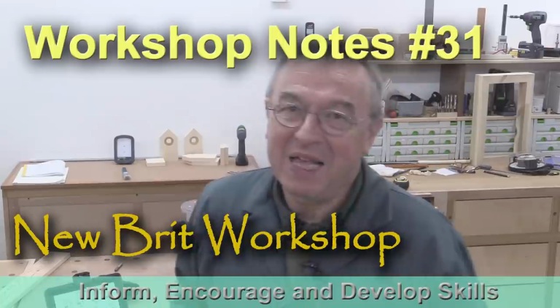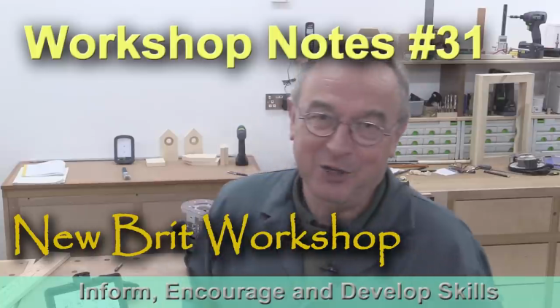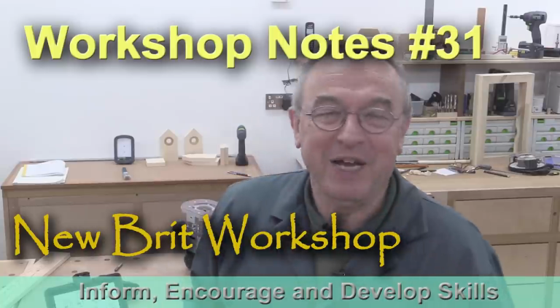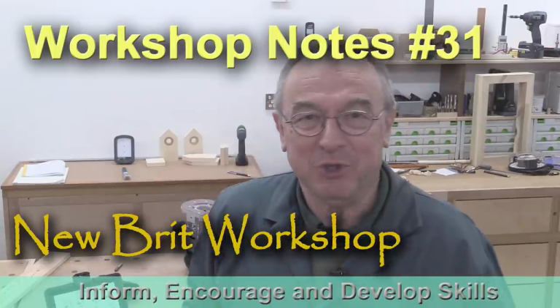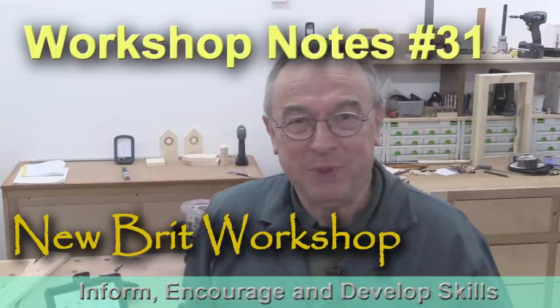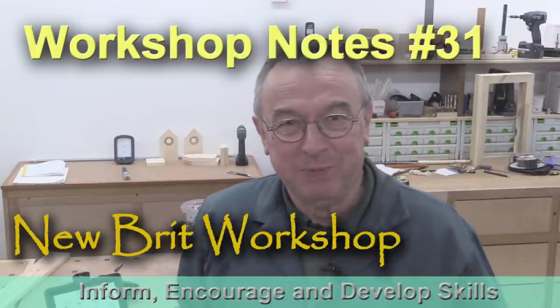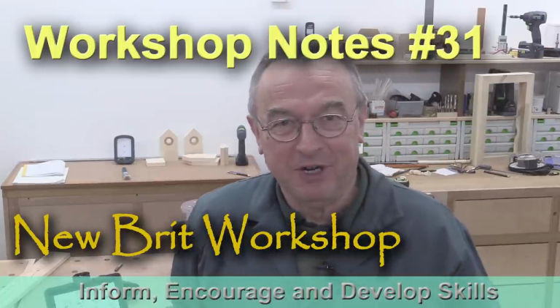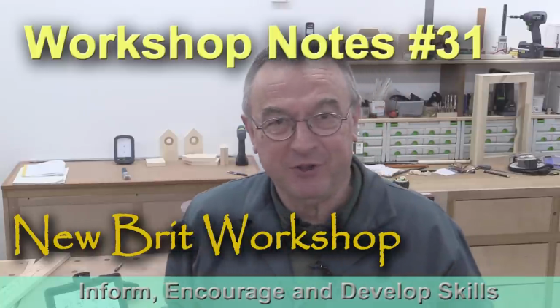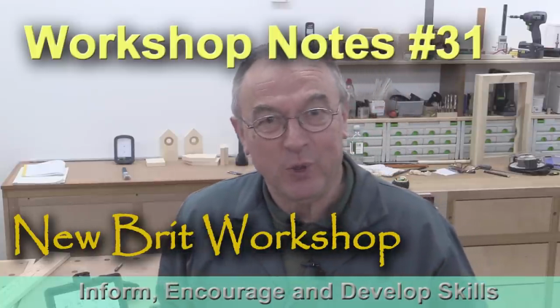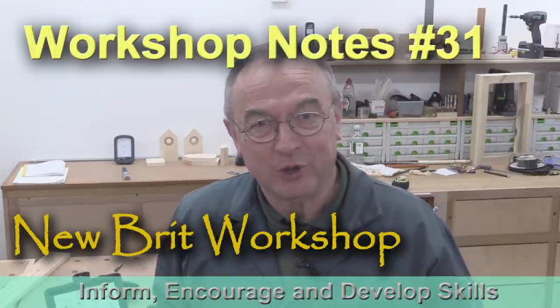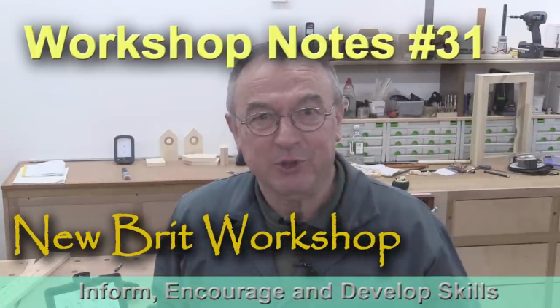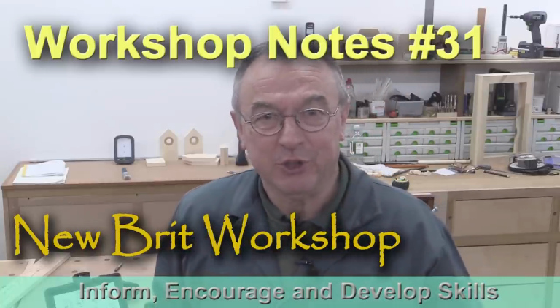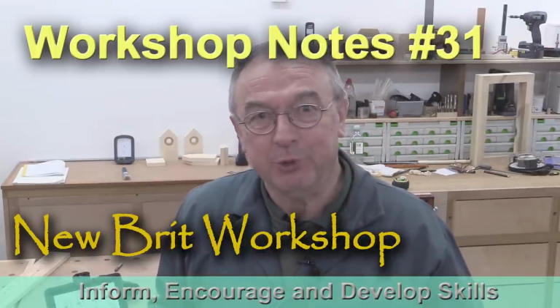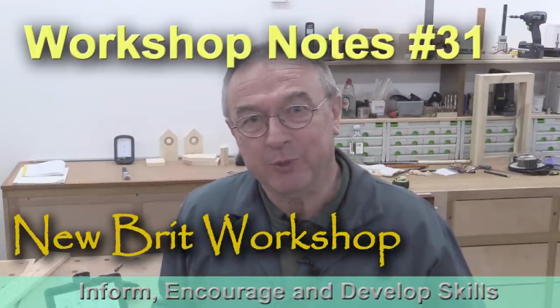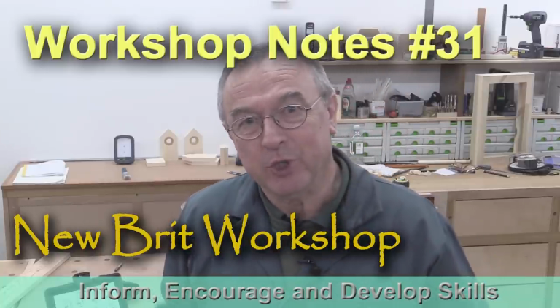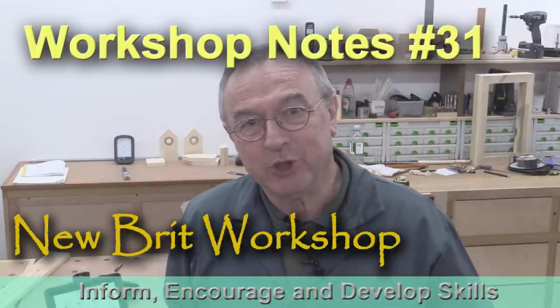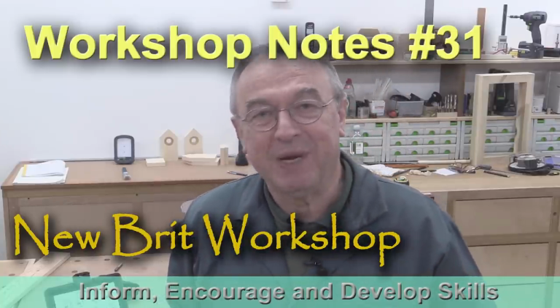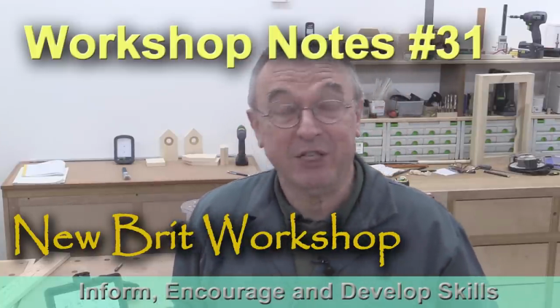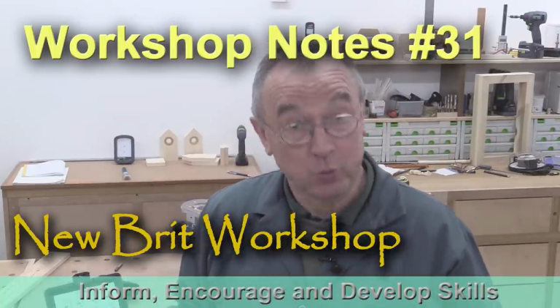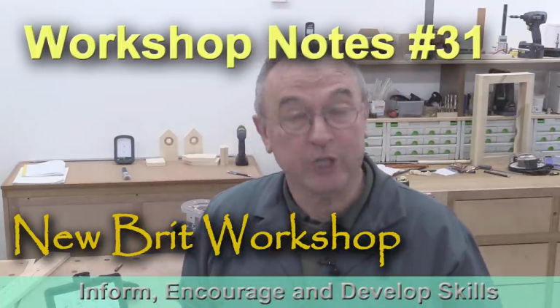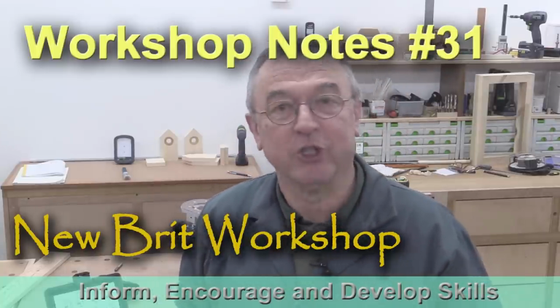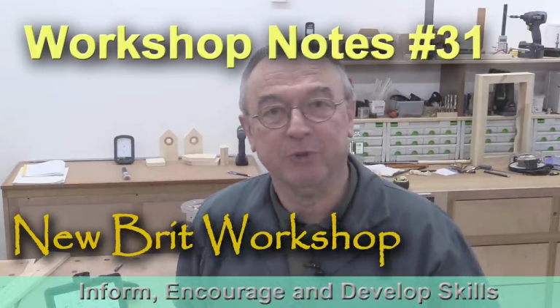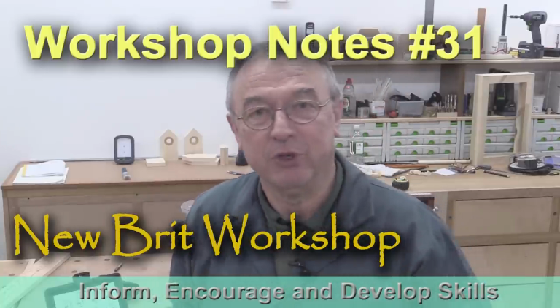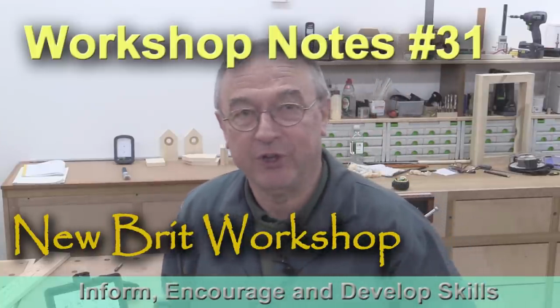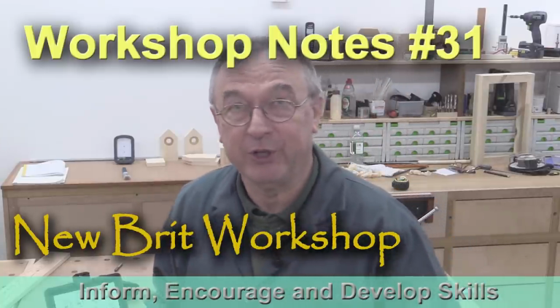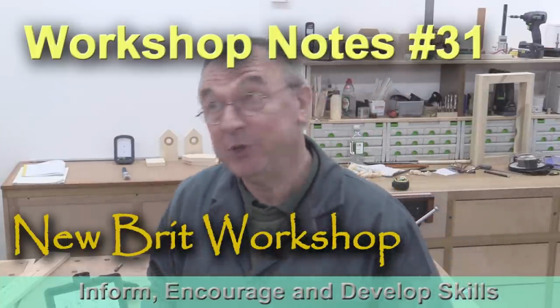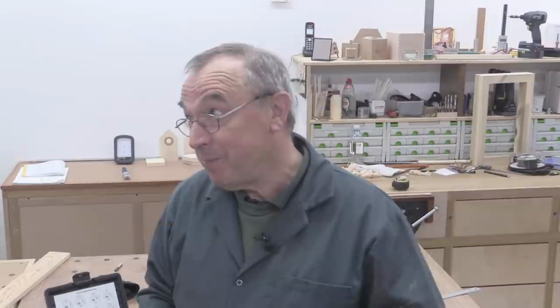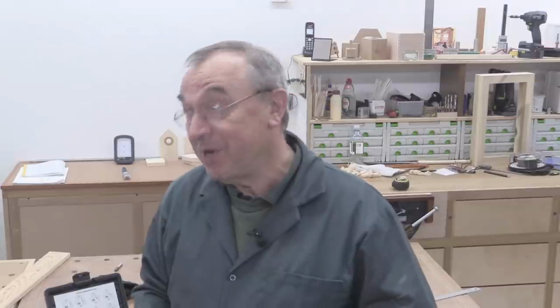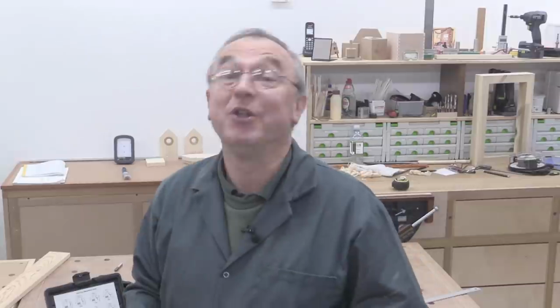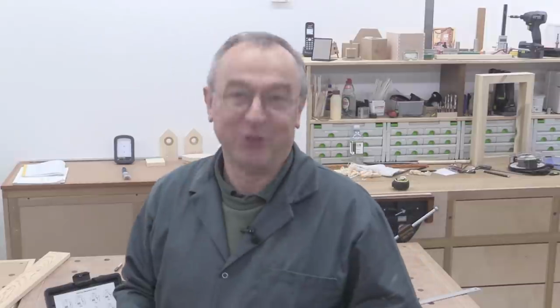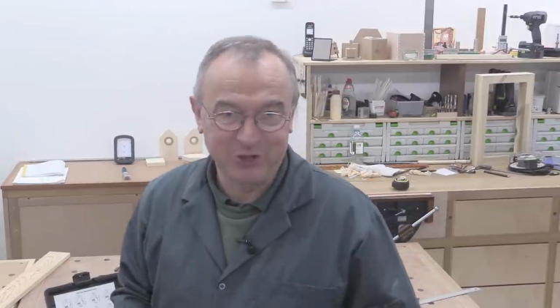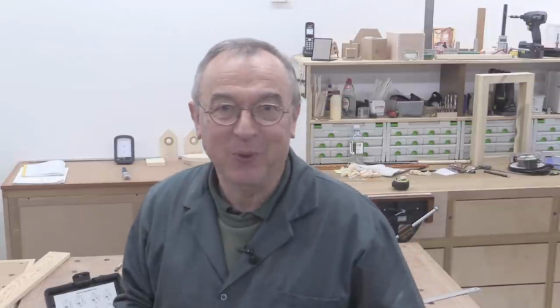Hello, my name is Peter Parfitt. Welcome to the Newbrick Workshop and this Workshop Notes video number 31.